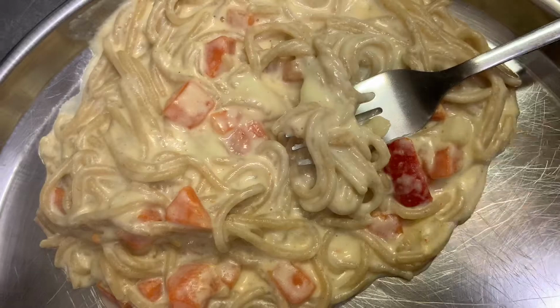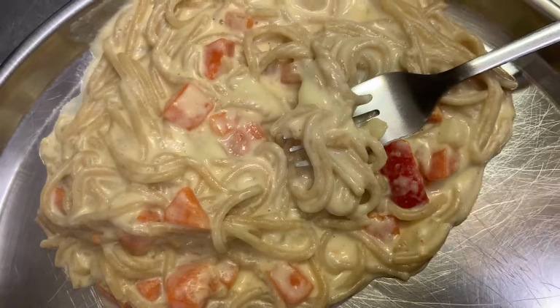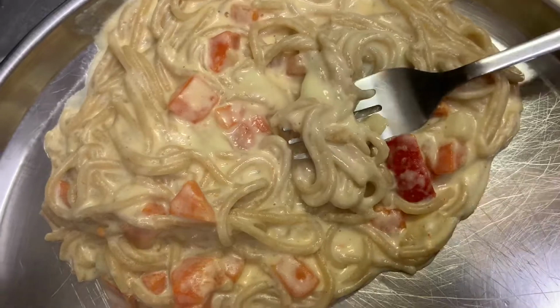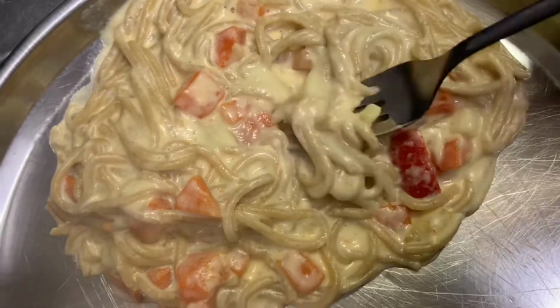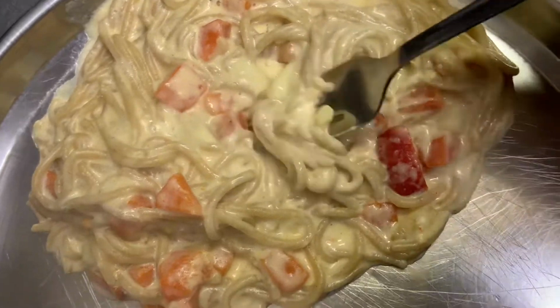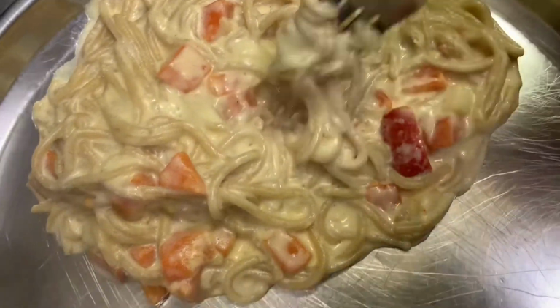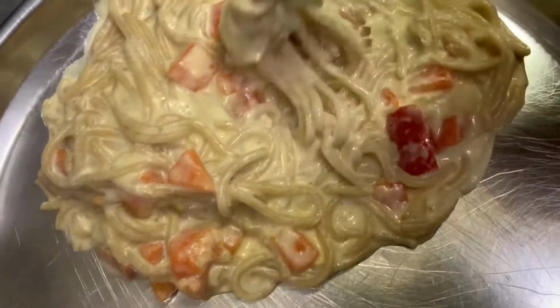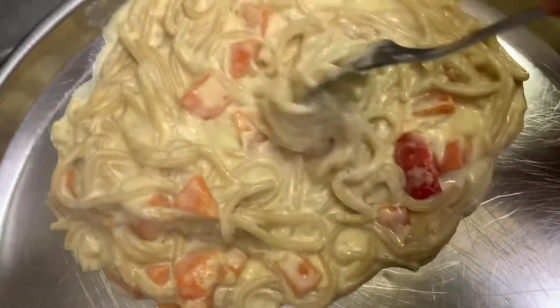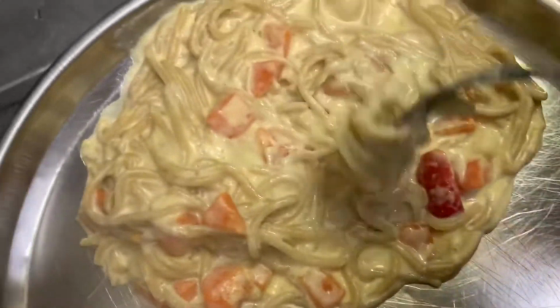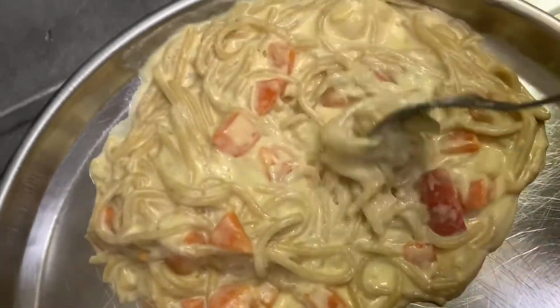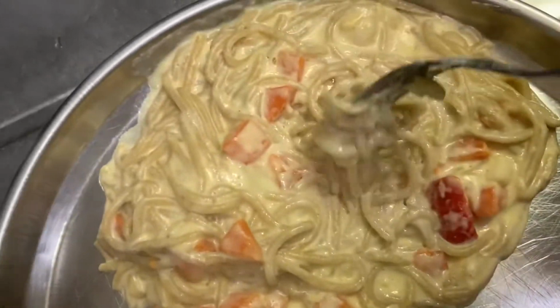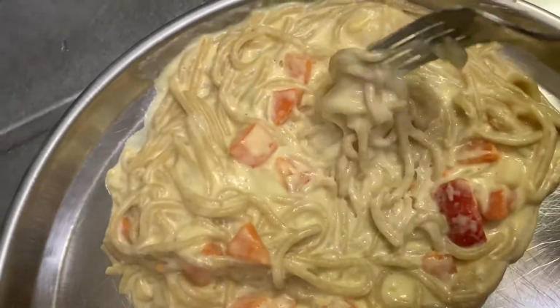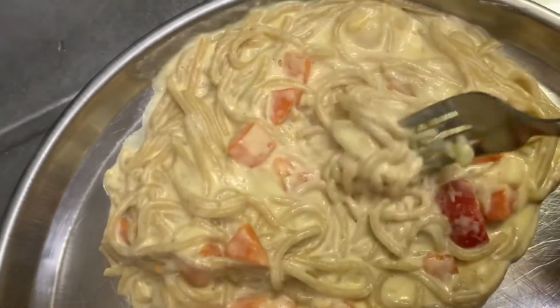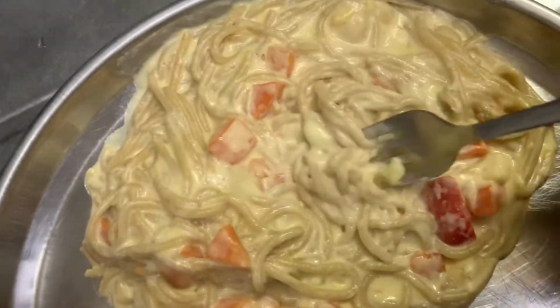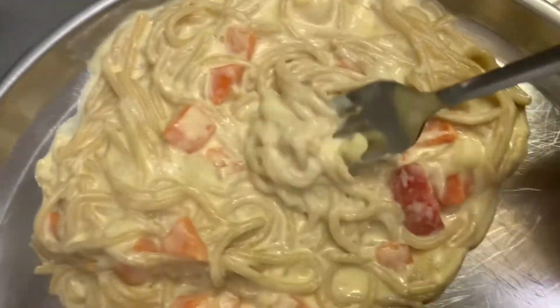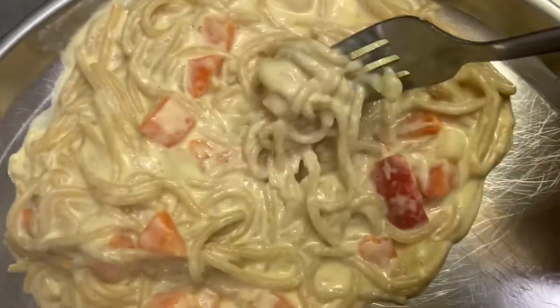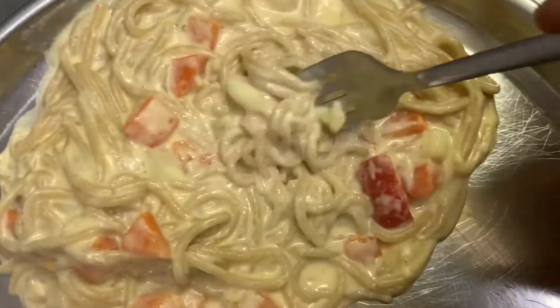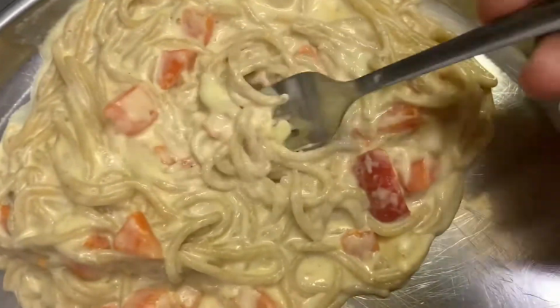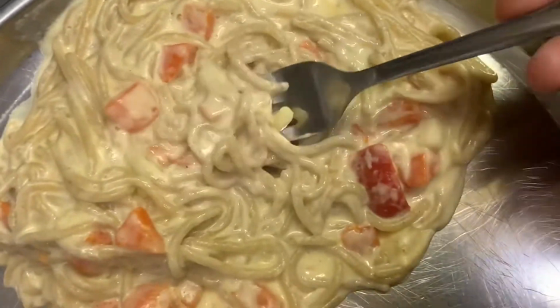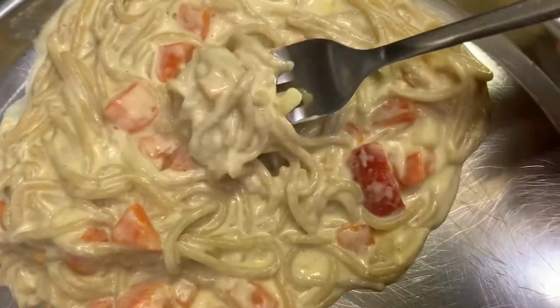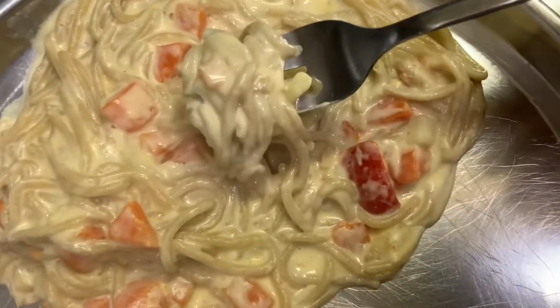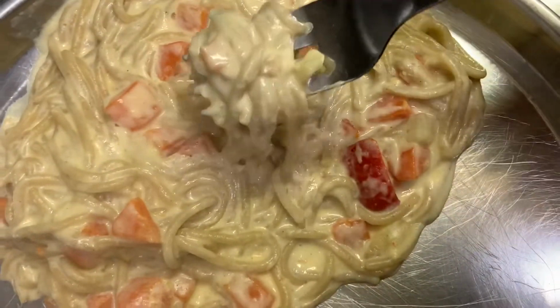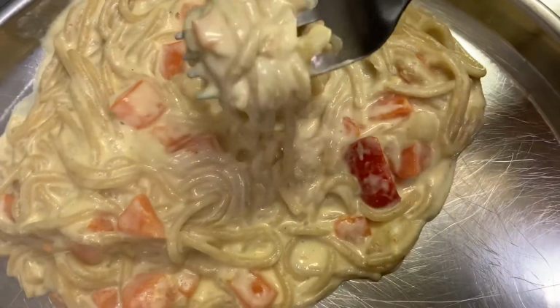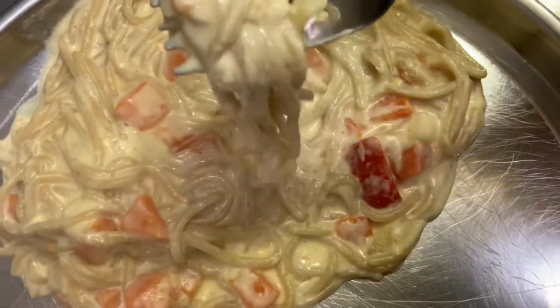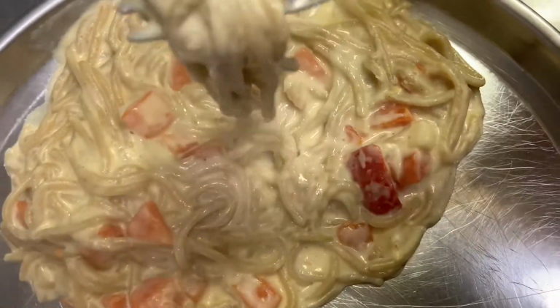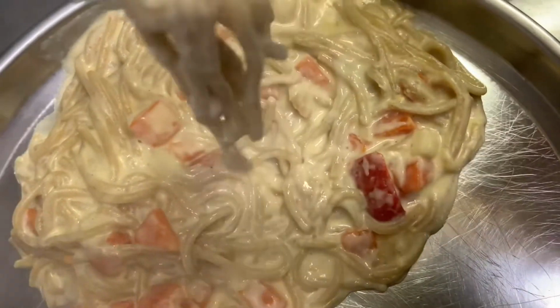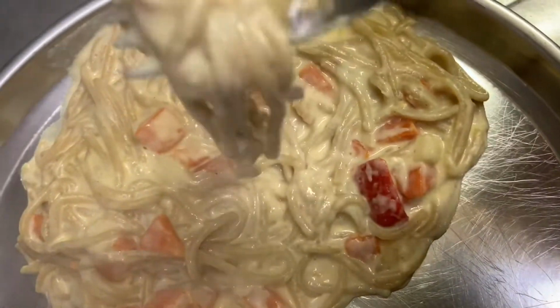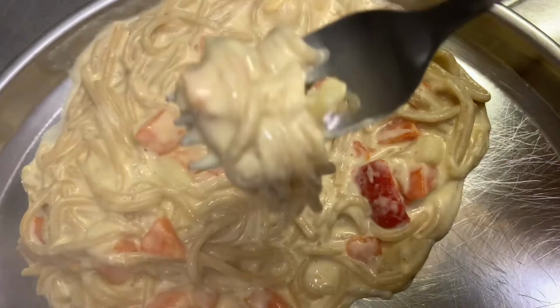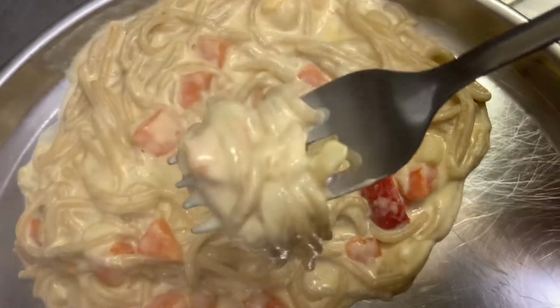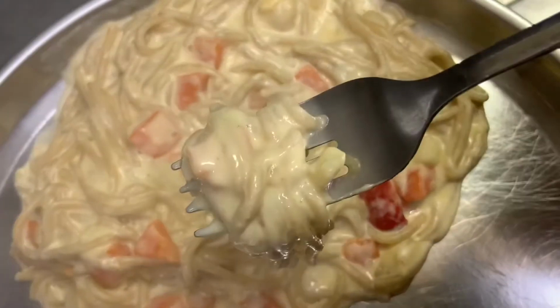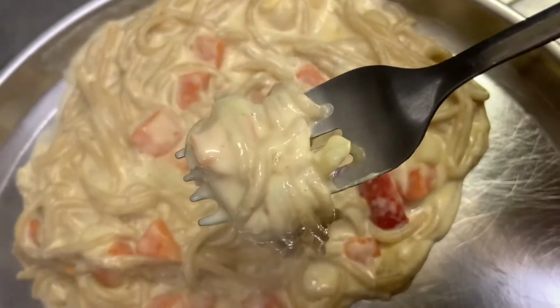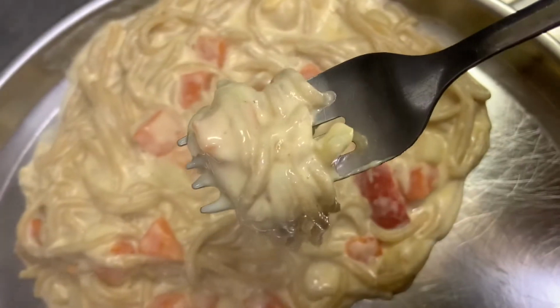Hi, hello. Welcome back to my channel. I'm going to prepare the white sauce noodles.